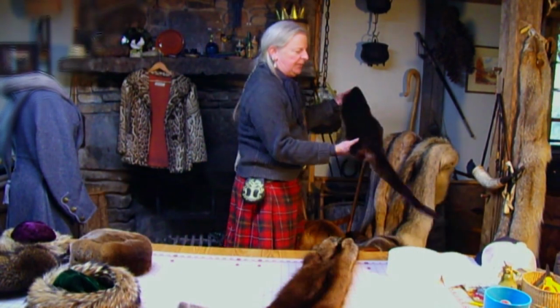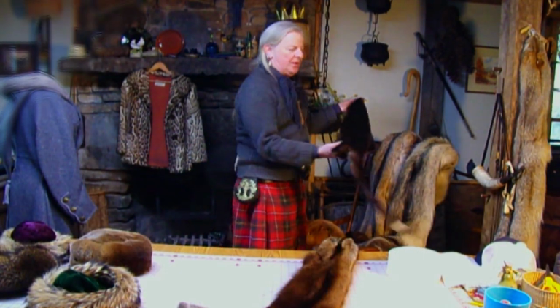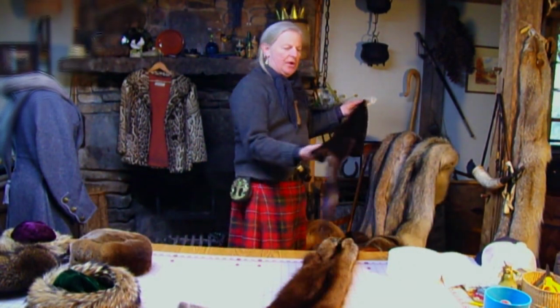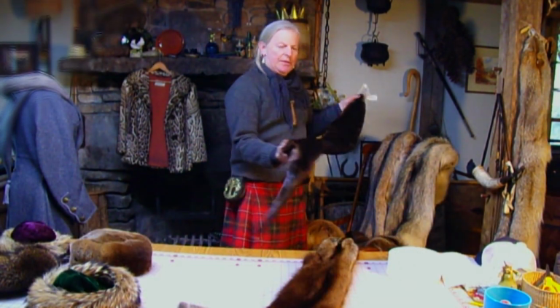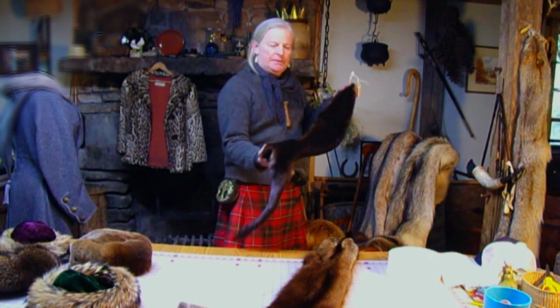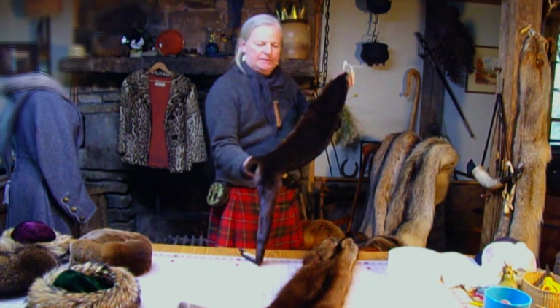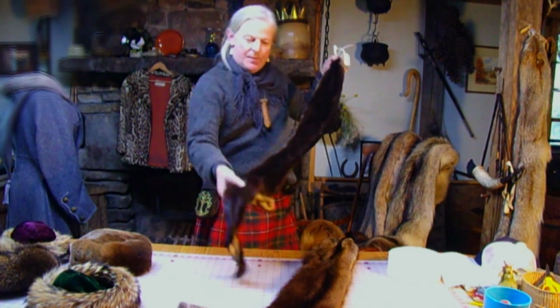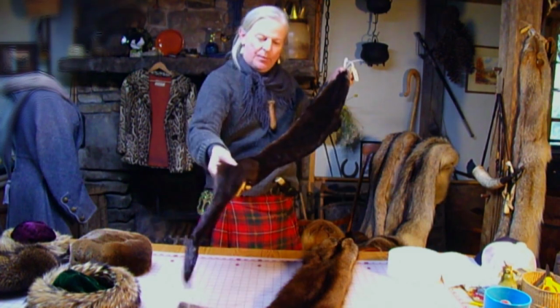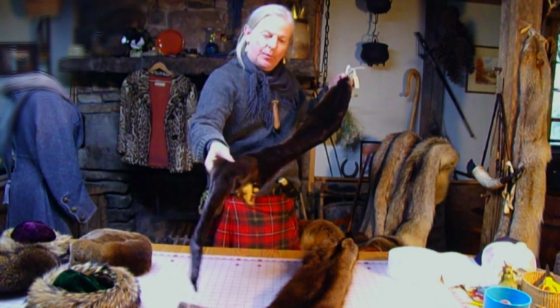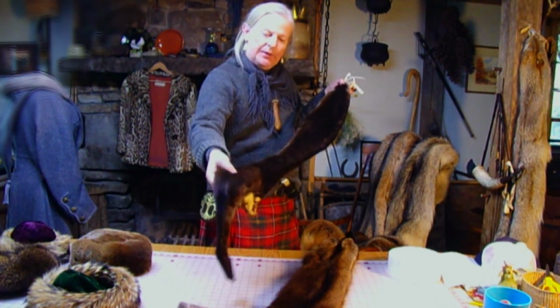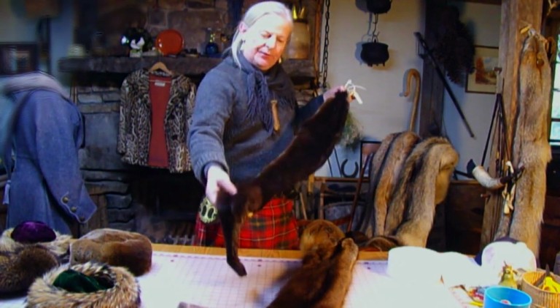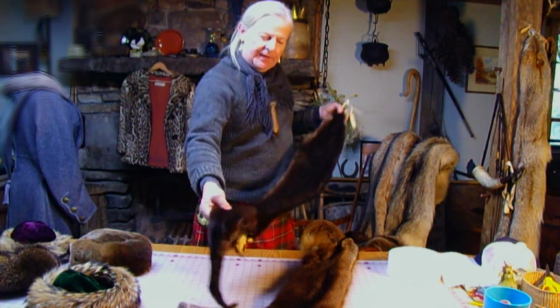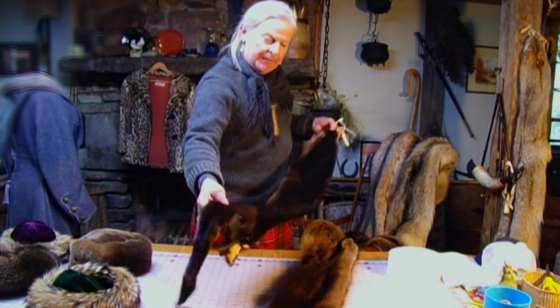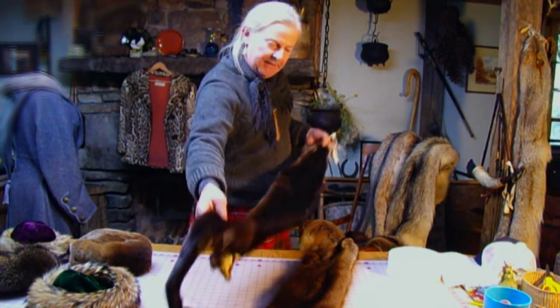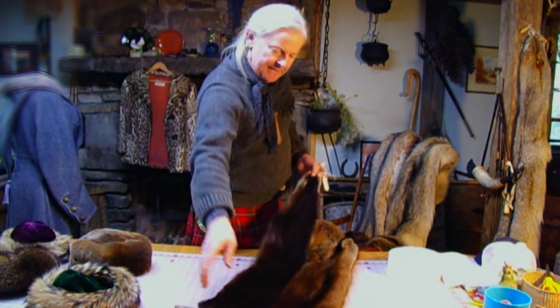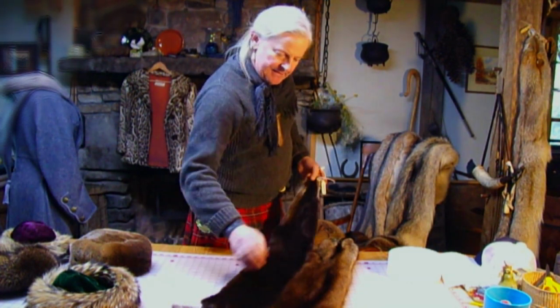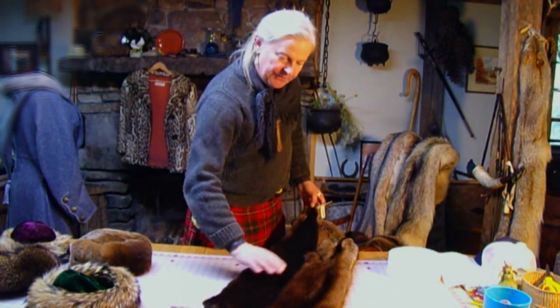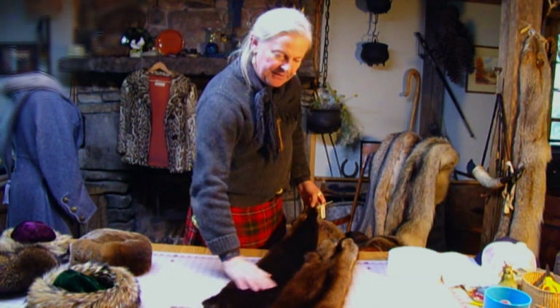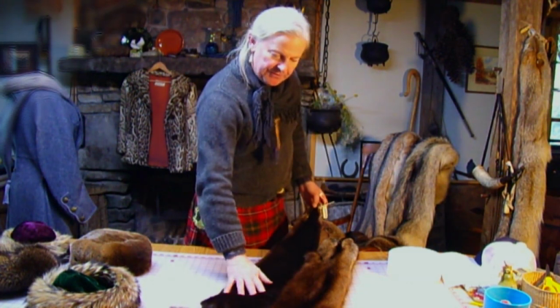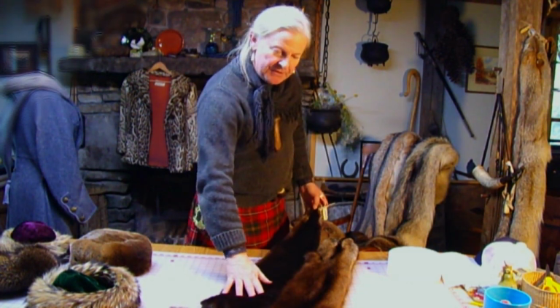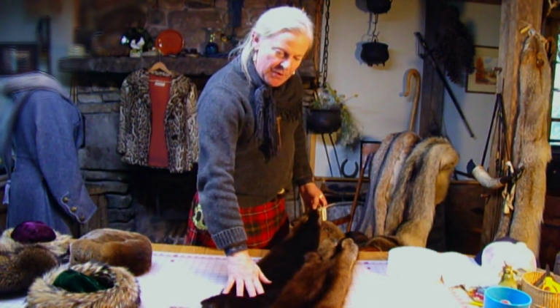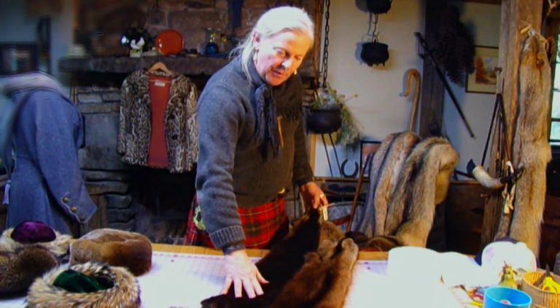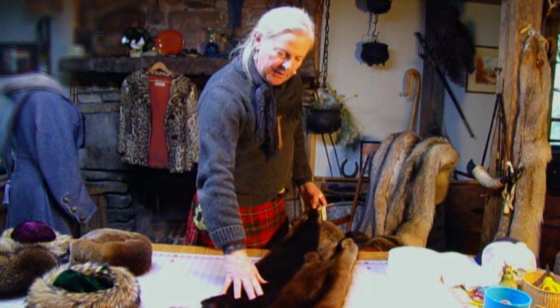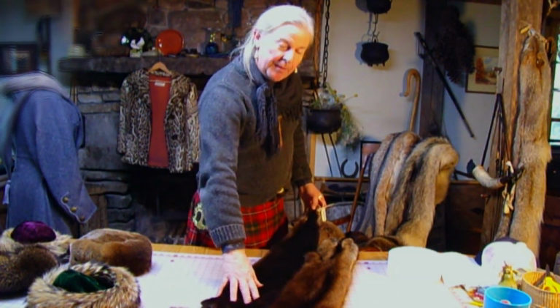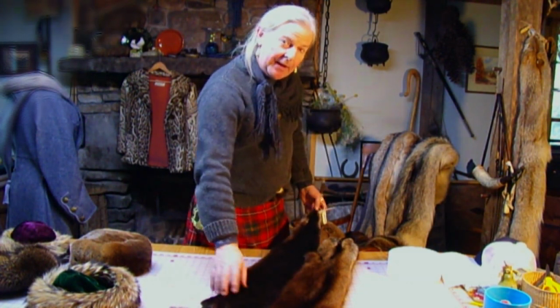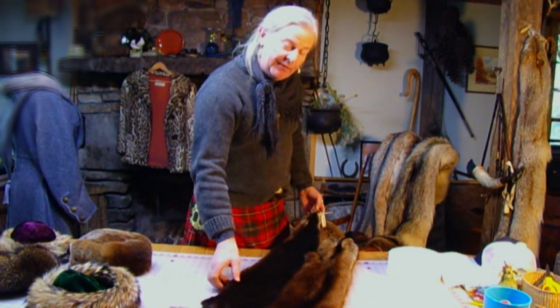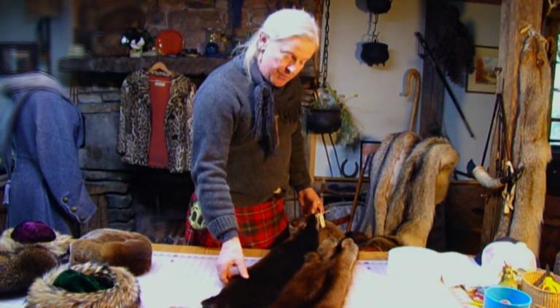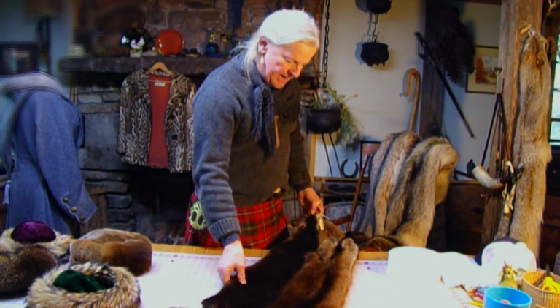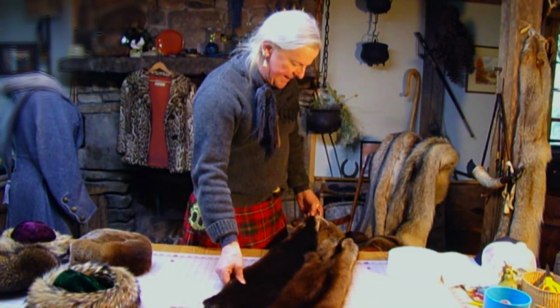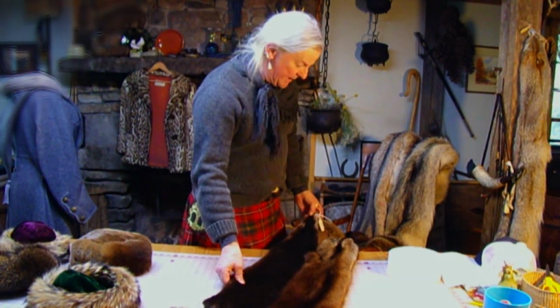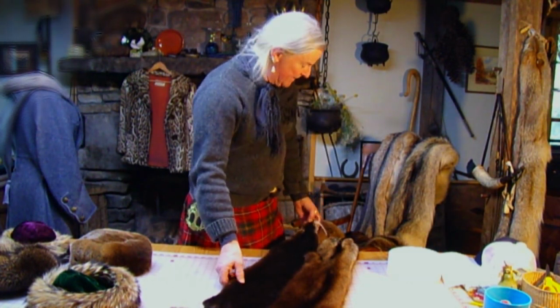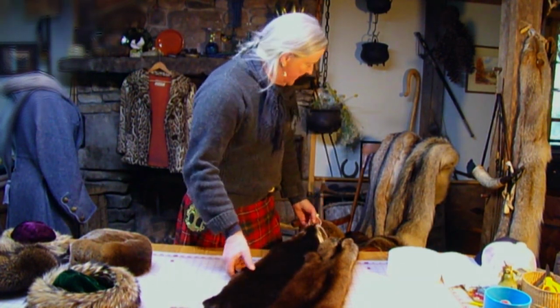This is an otter, member of the weasel family. This is actually what we're going to be making the hat out of.